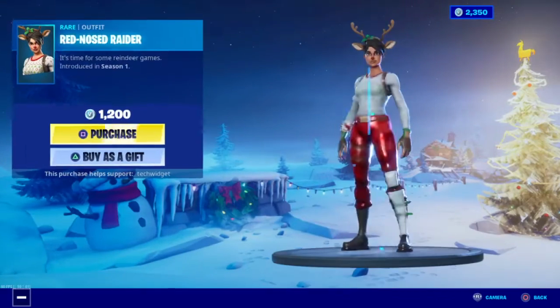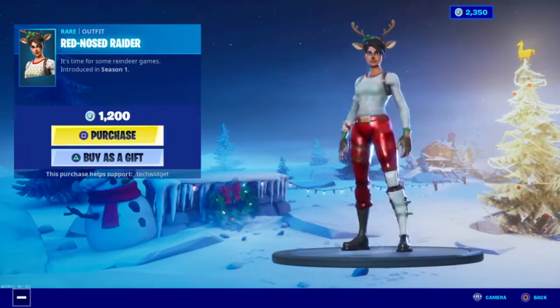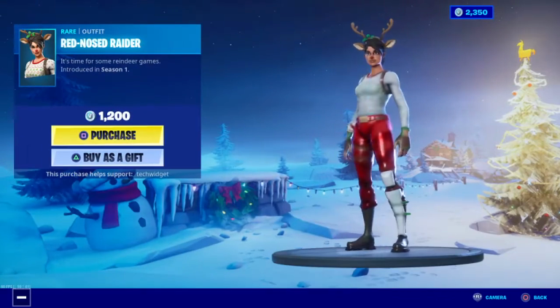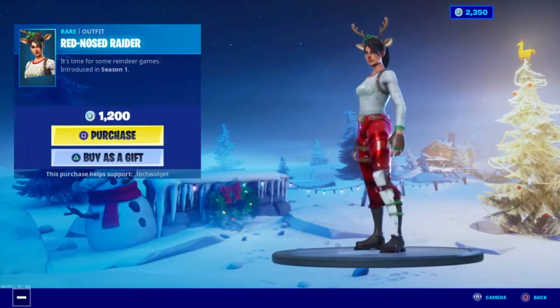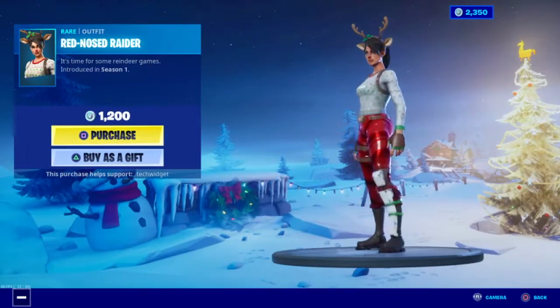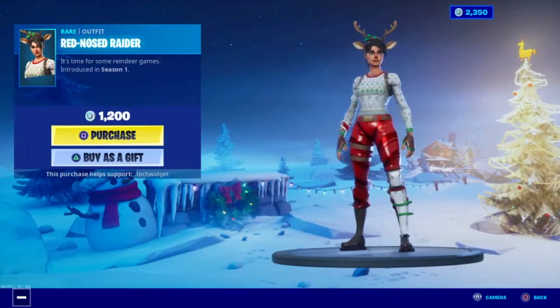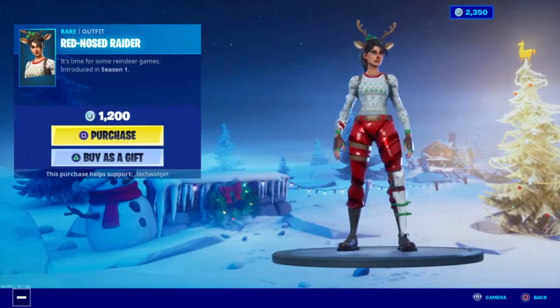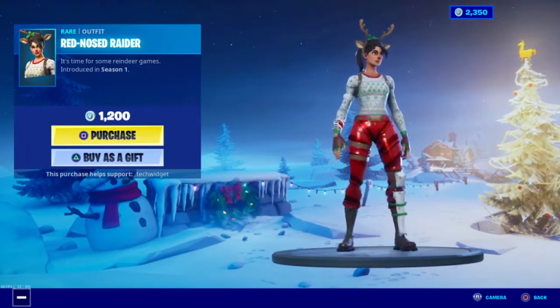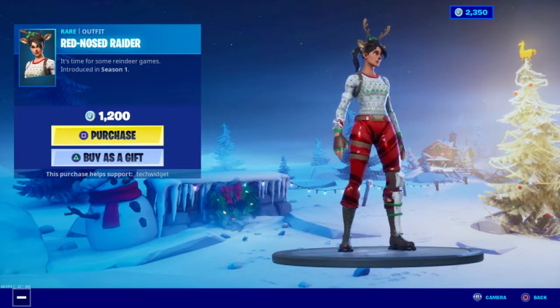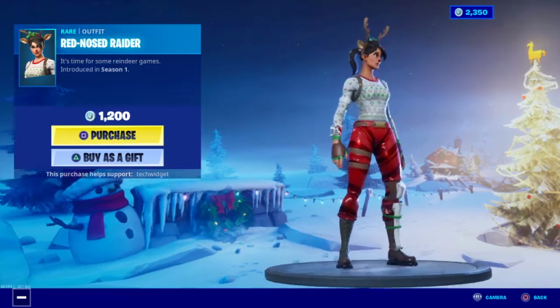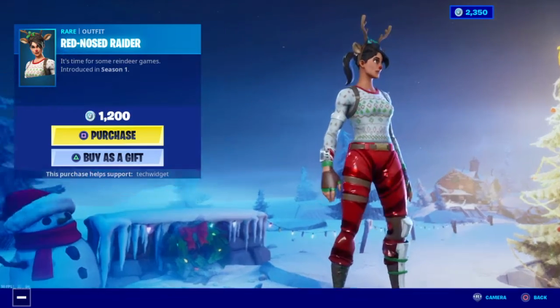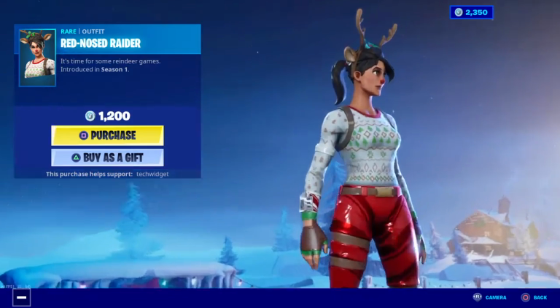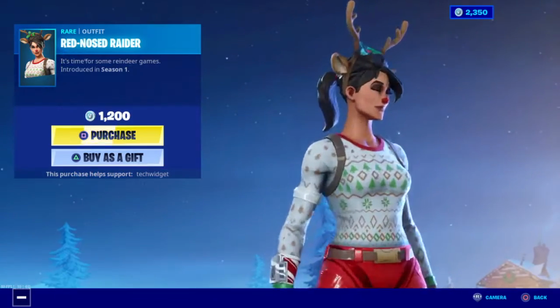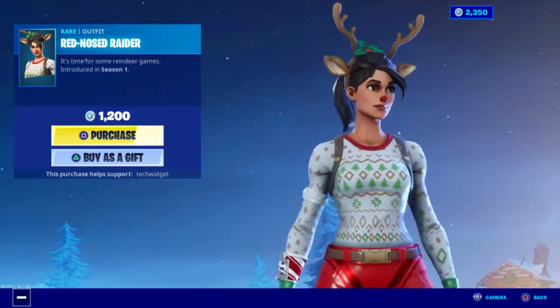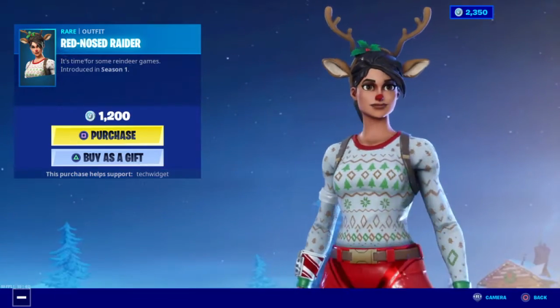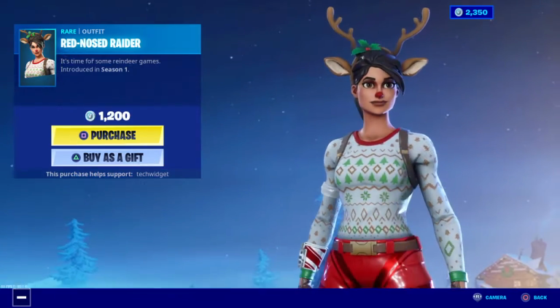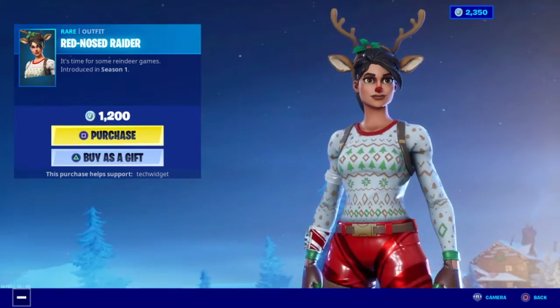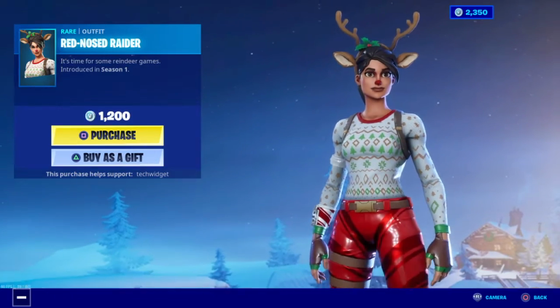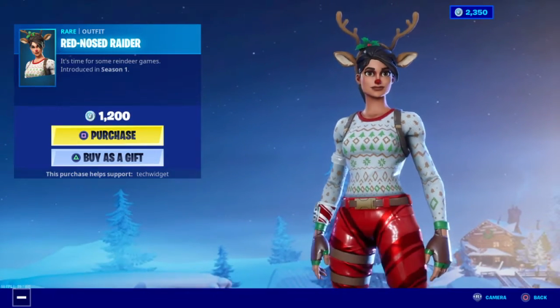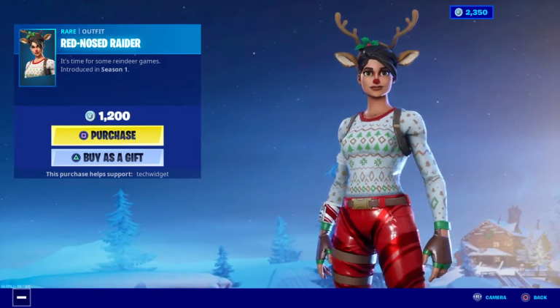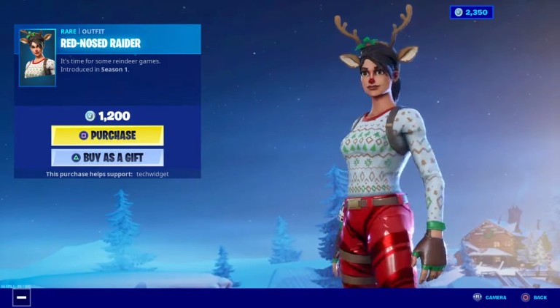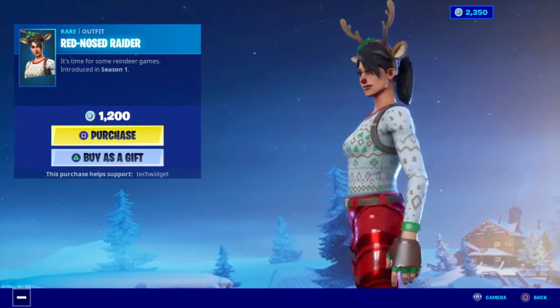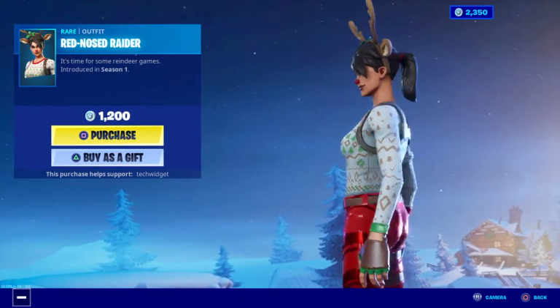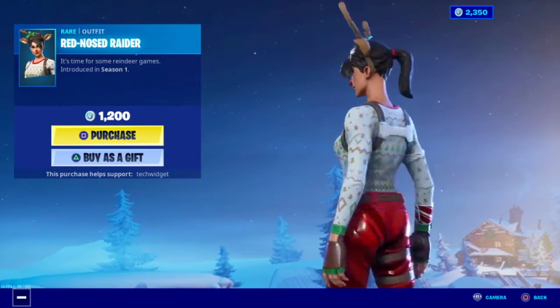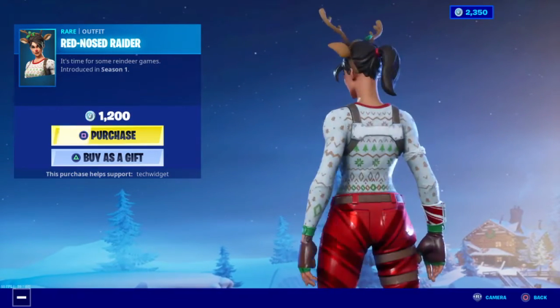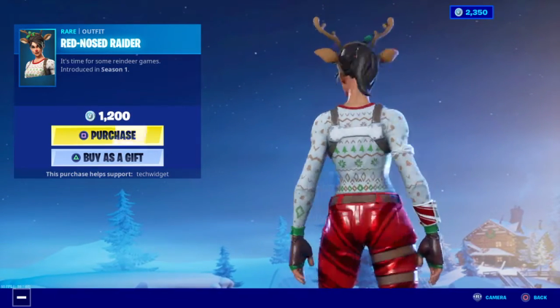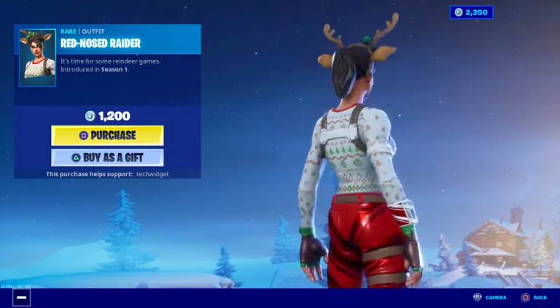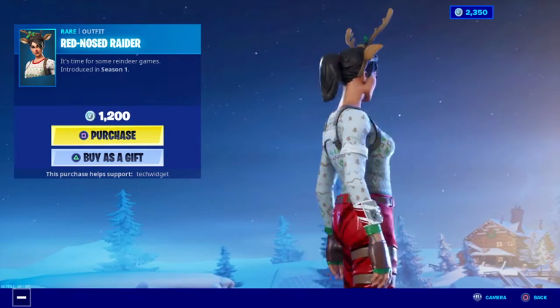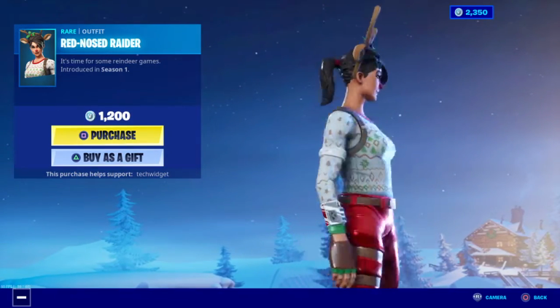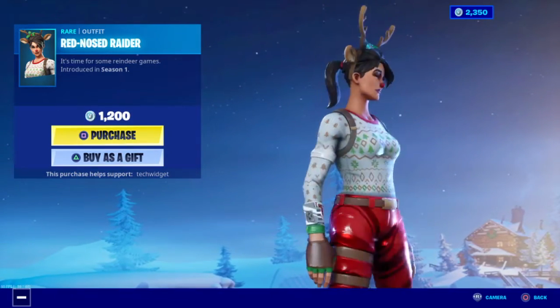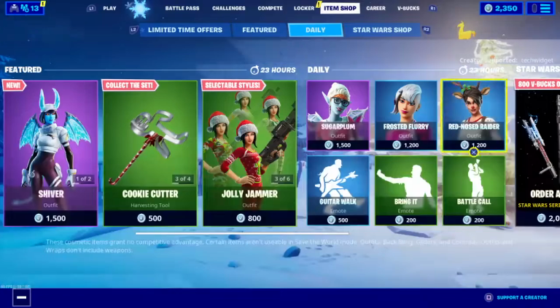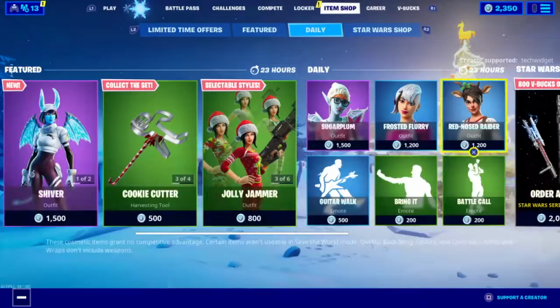And the Red Nose Reindeer is still here, guys. Like the OG skin.